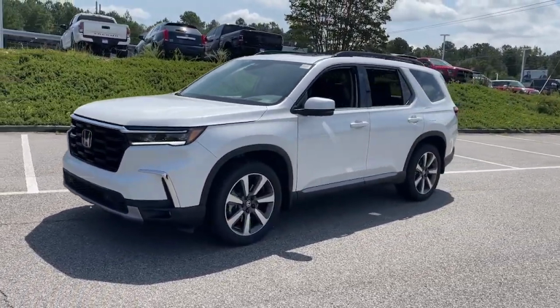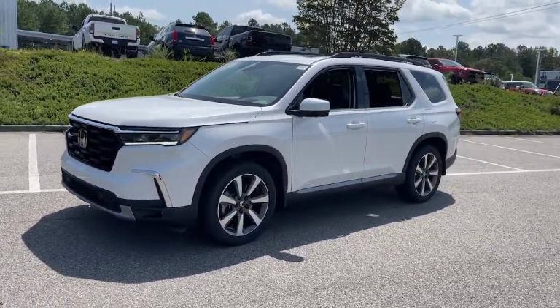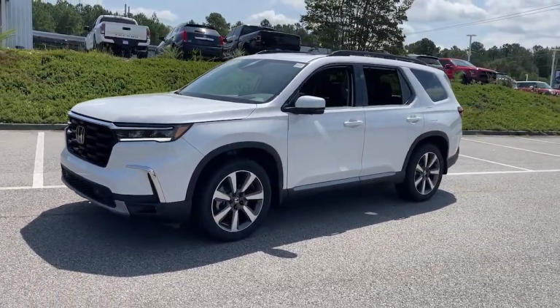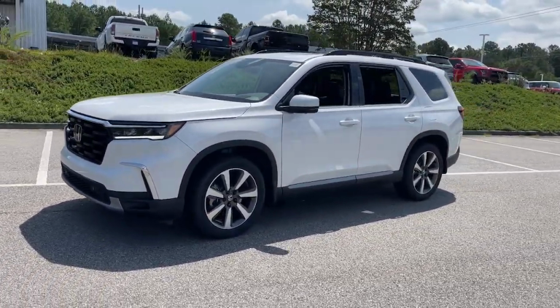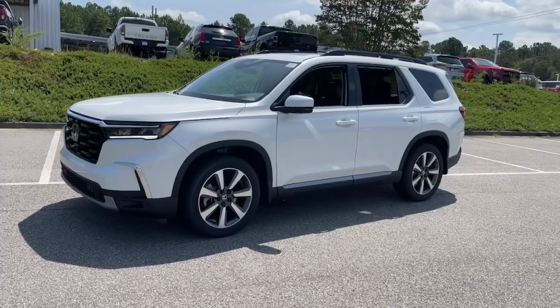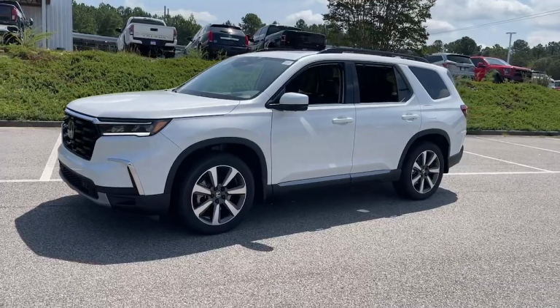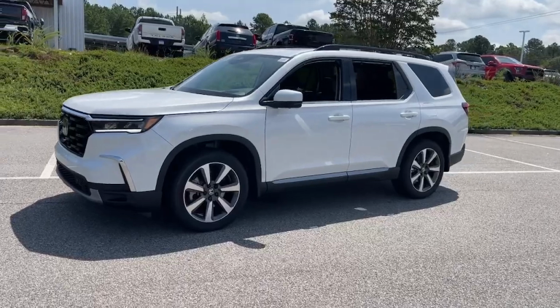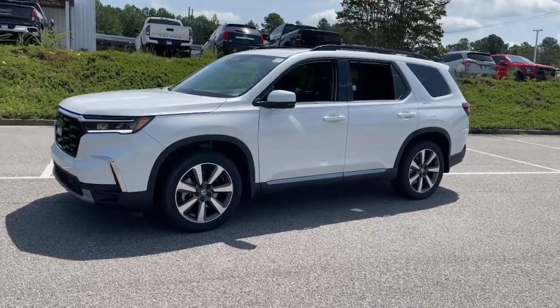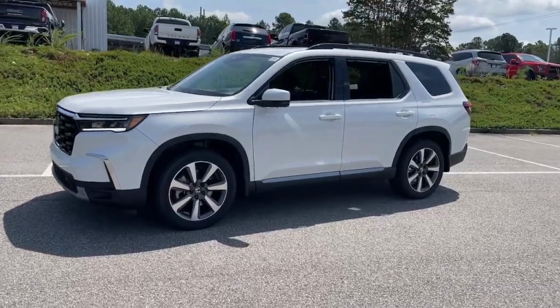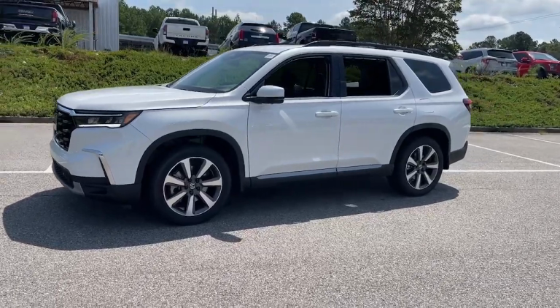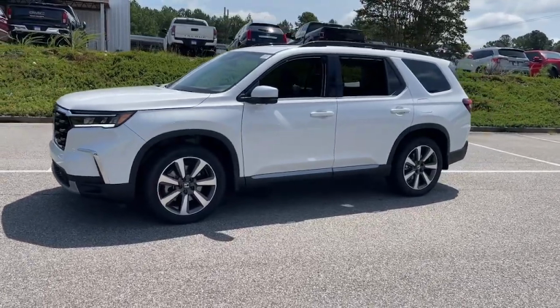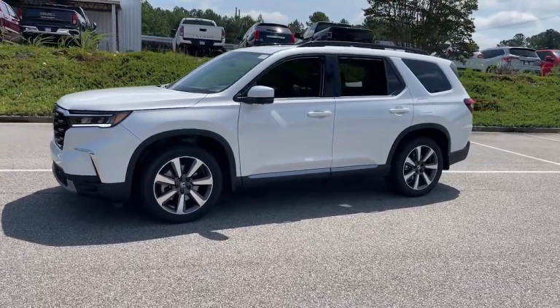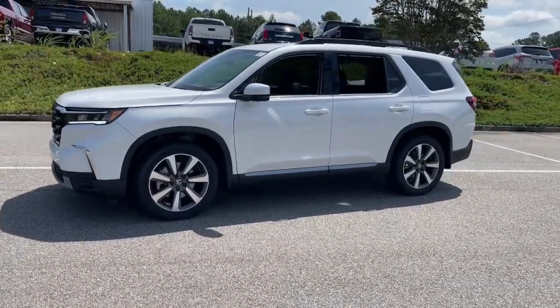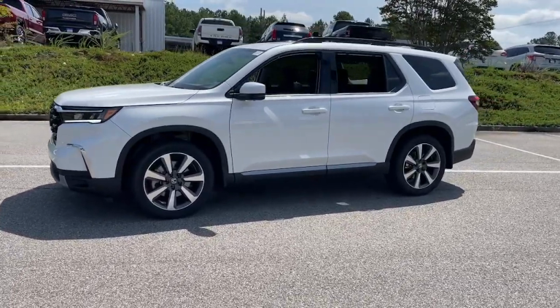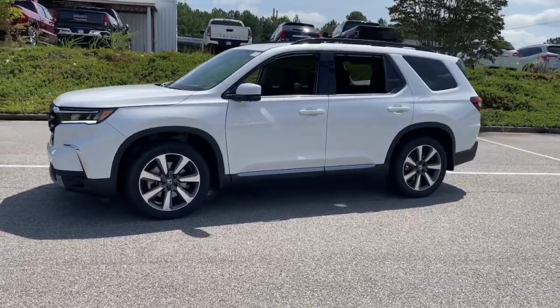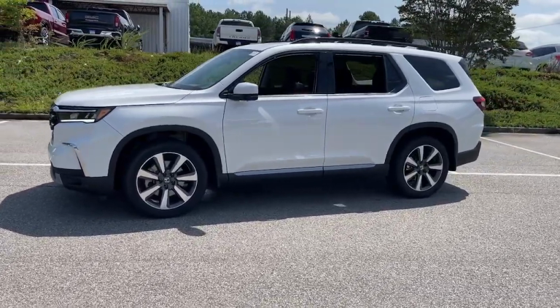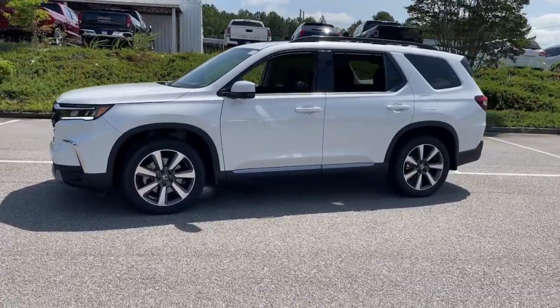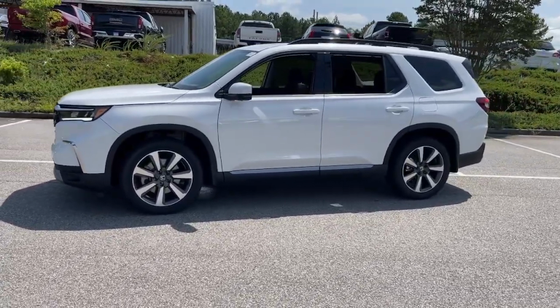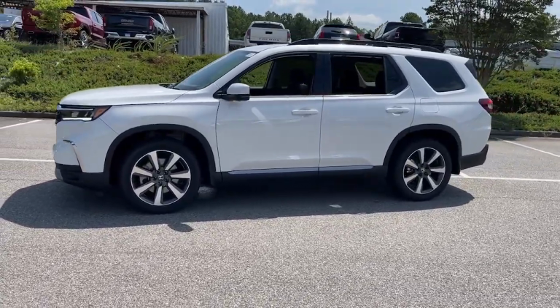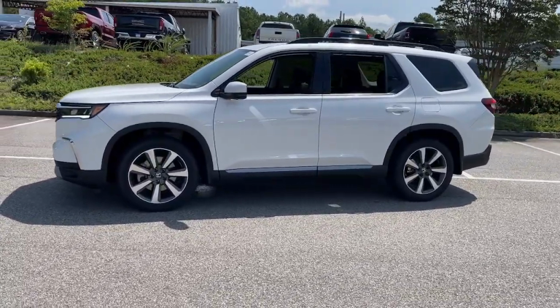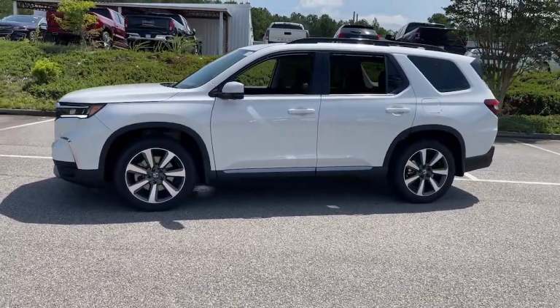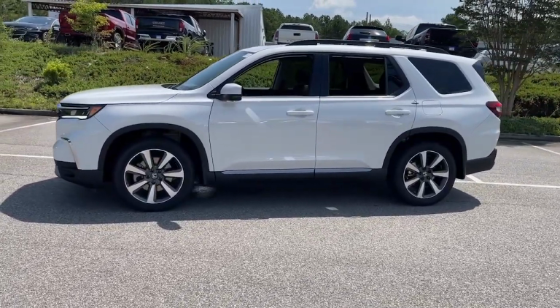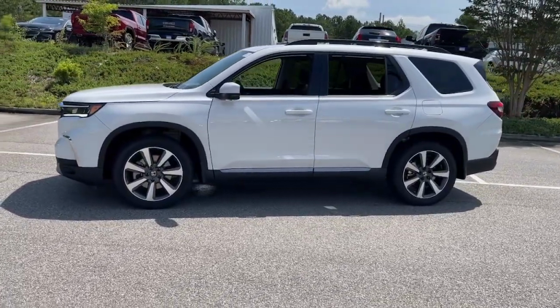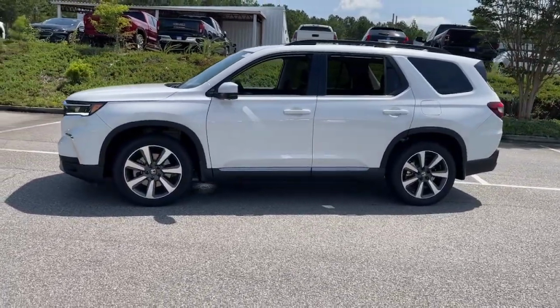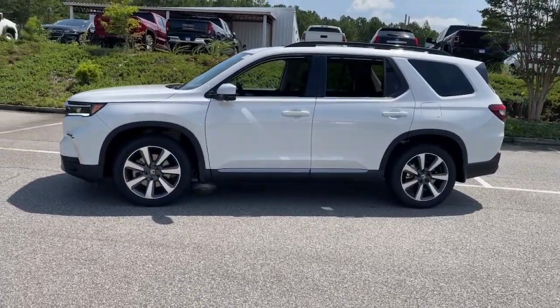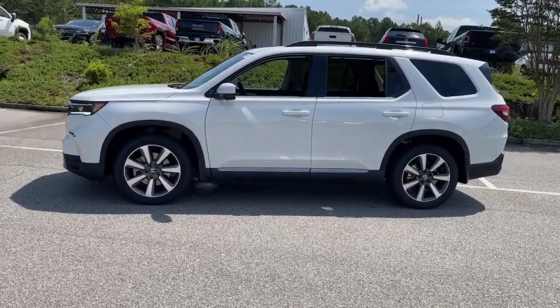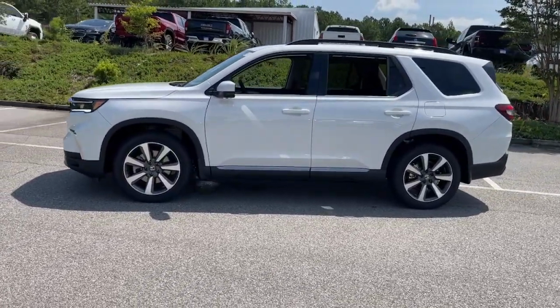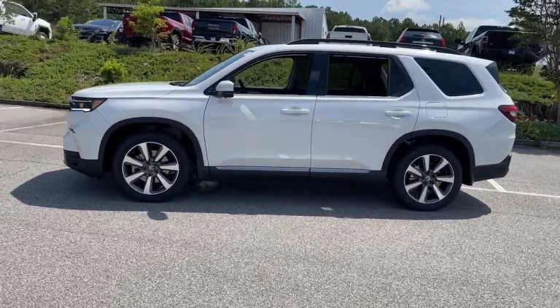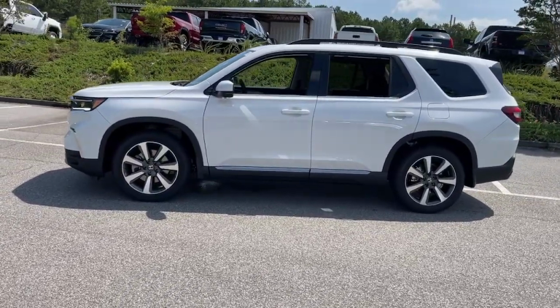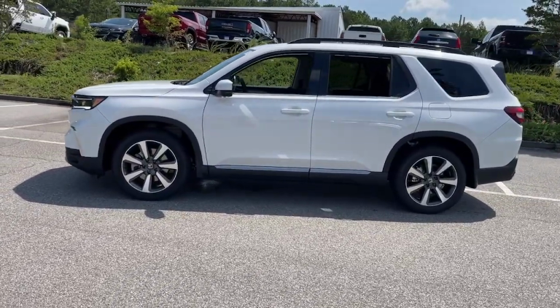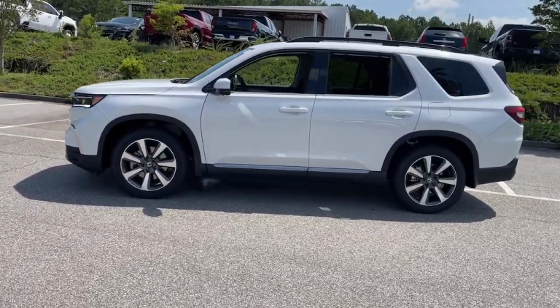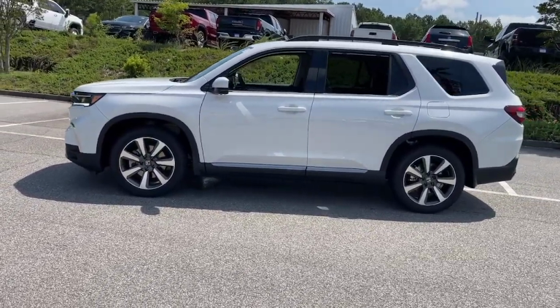It's the go-to SUV for family road trips, cargo hauling, towing, or scenic cruising.